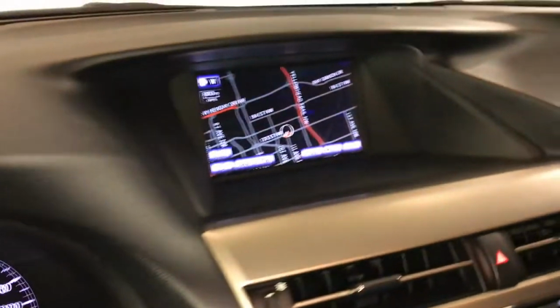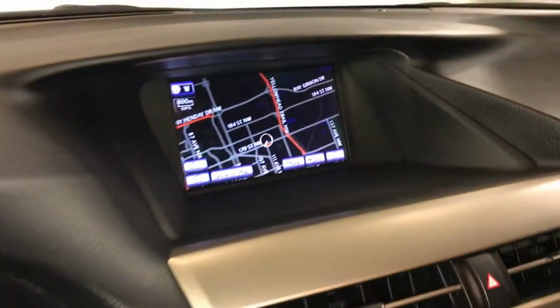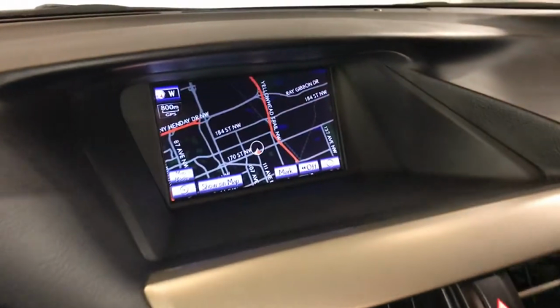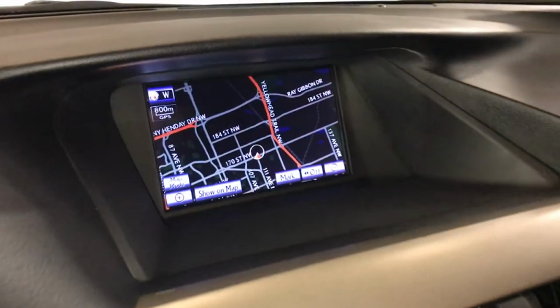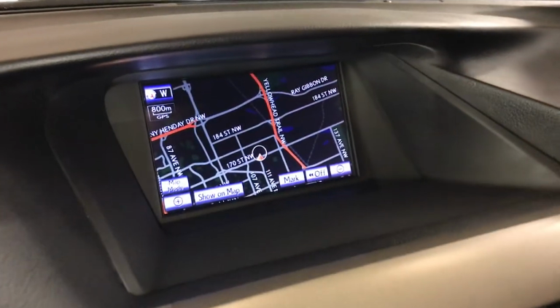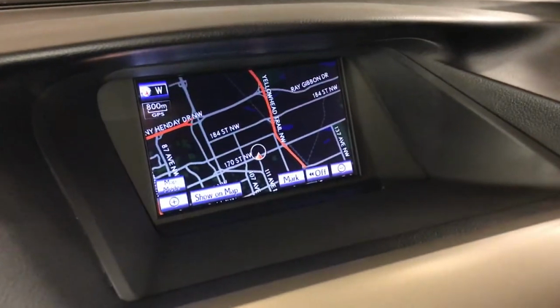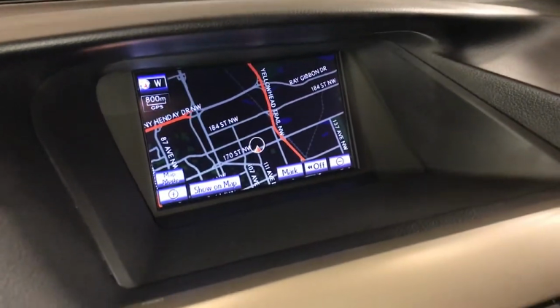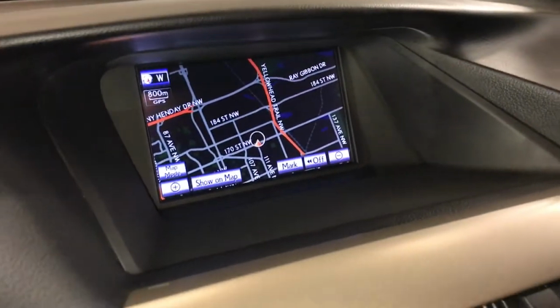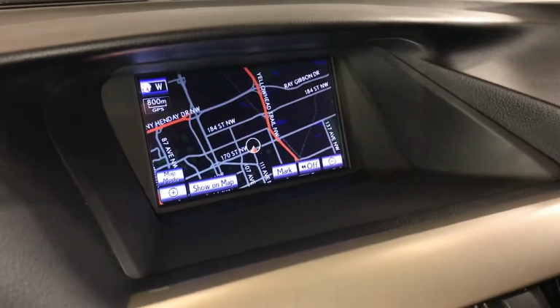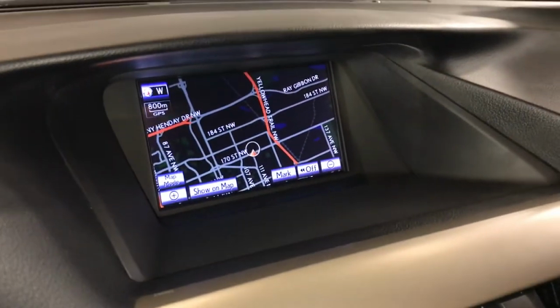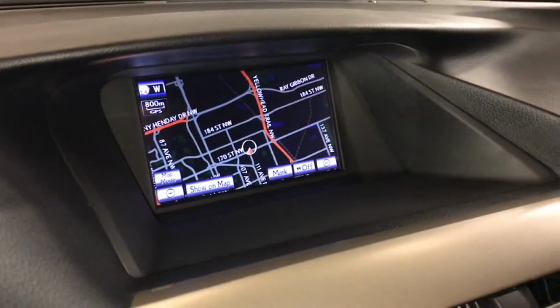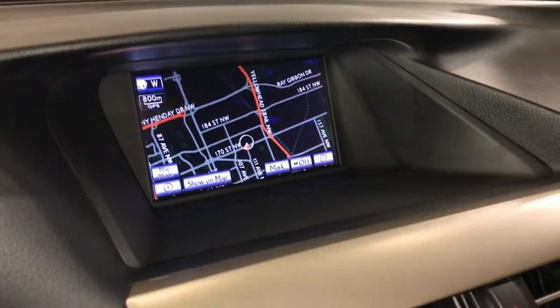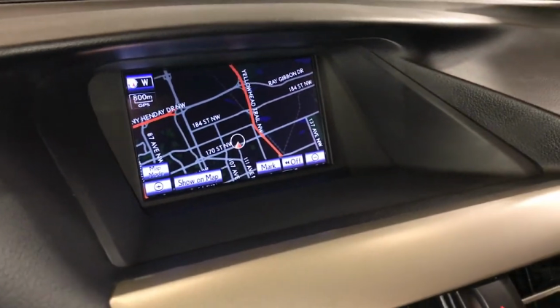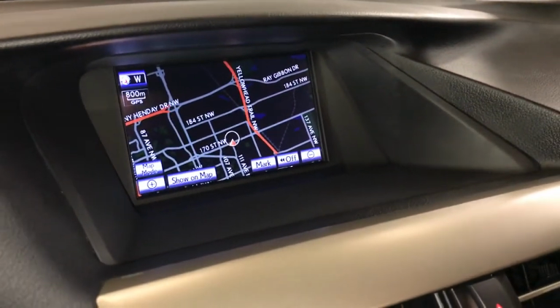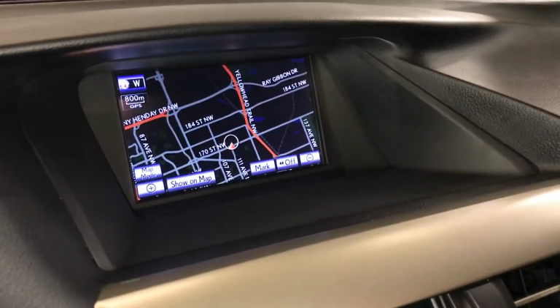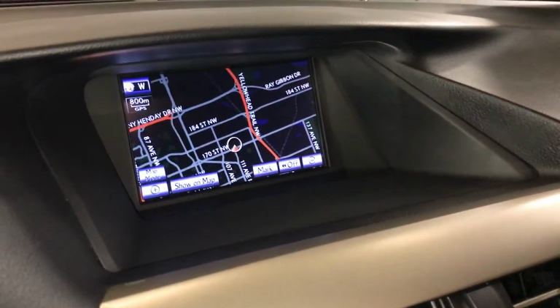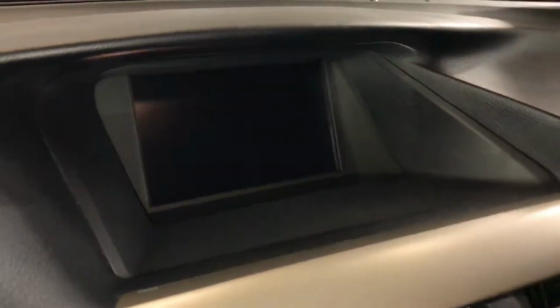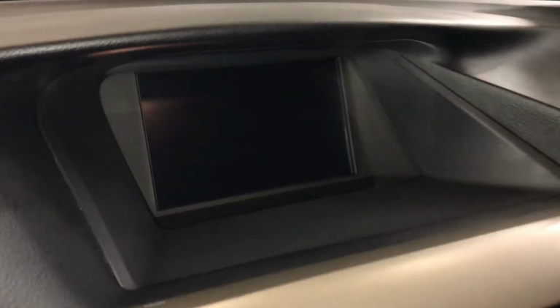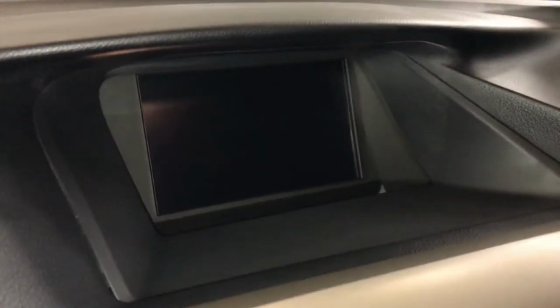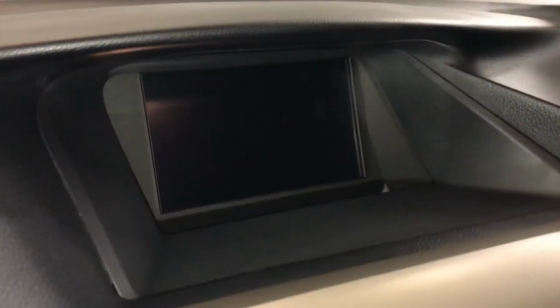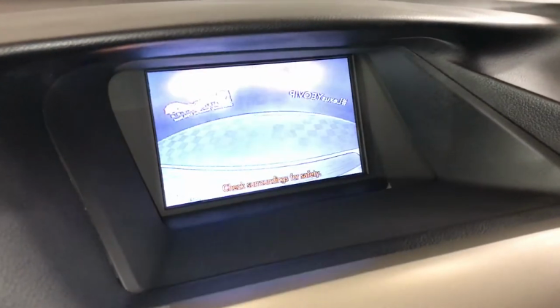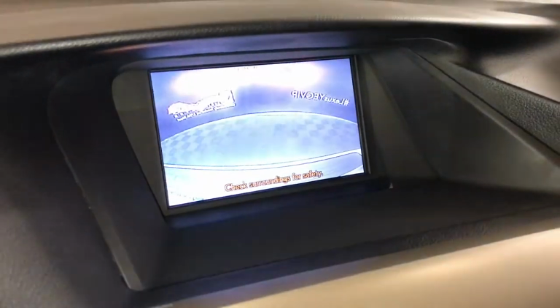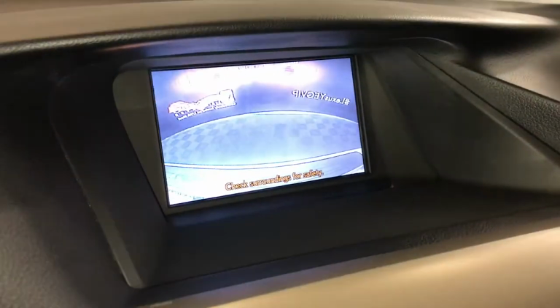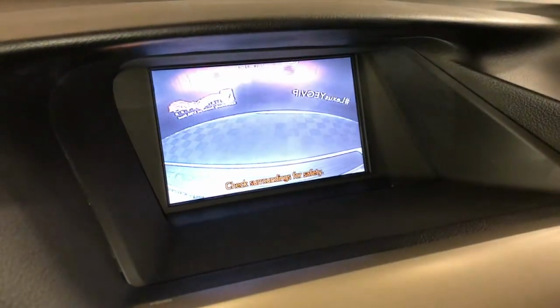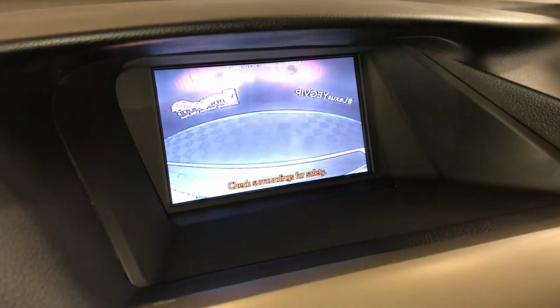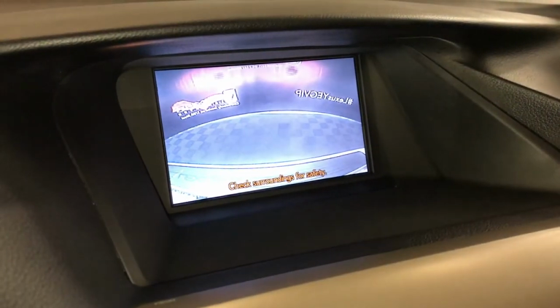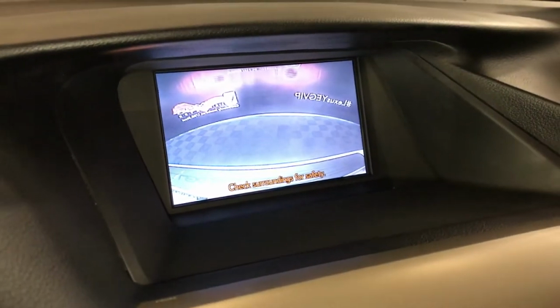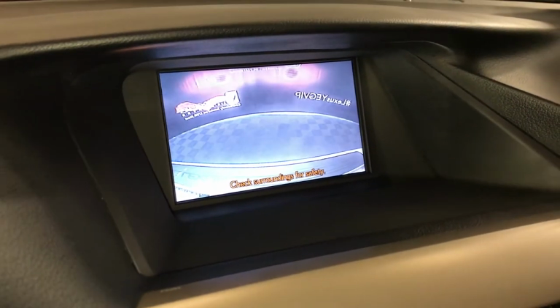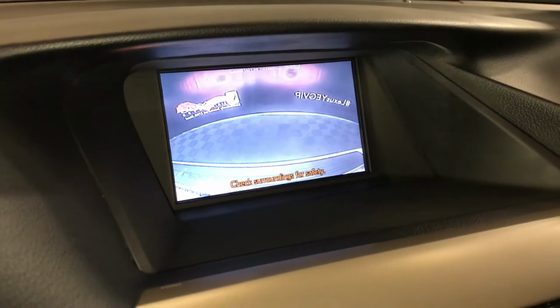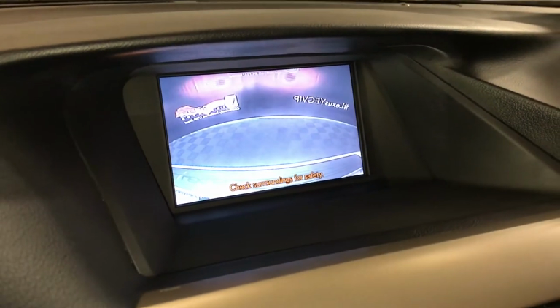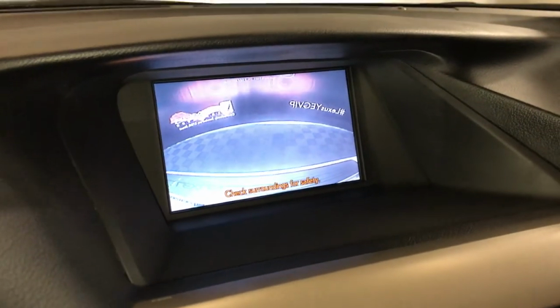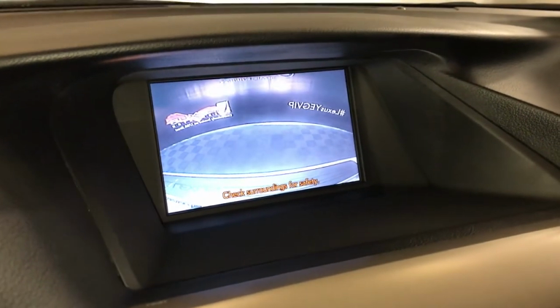The display screen houses your navigation system and backup camera. Side mirrors auto-tilt down in reverse.